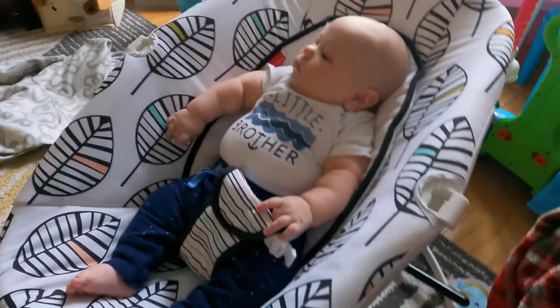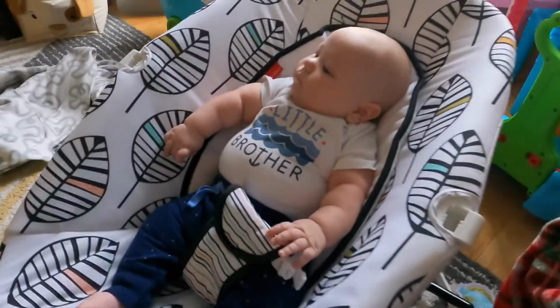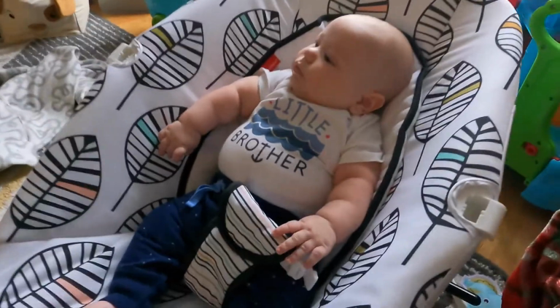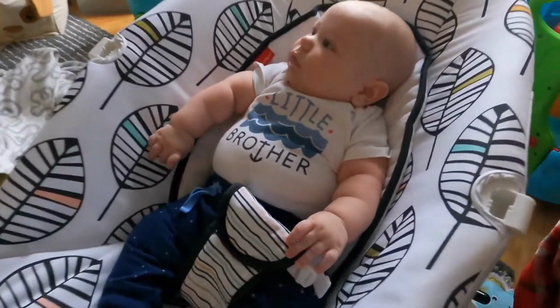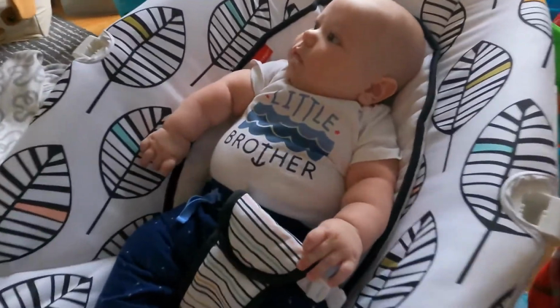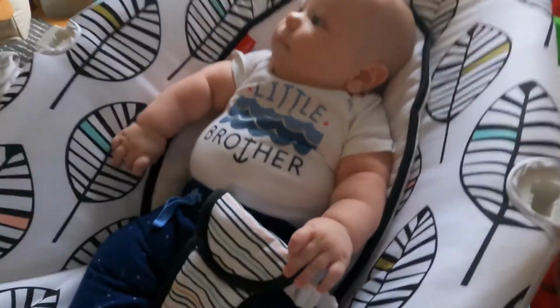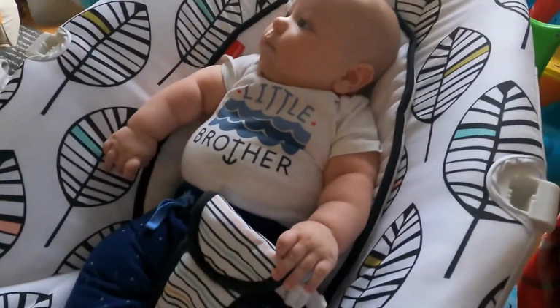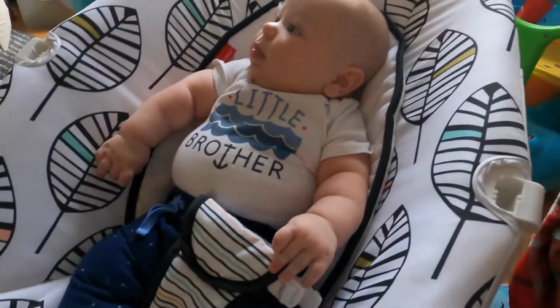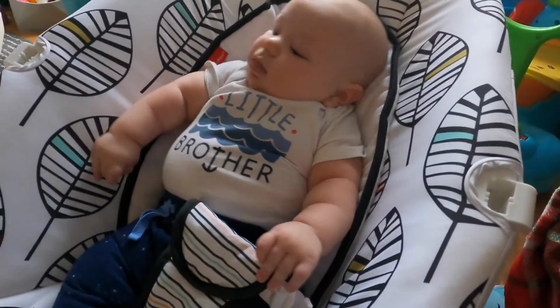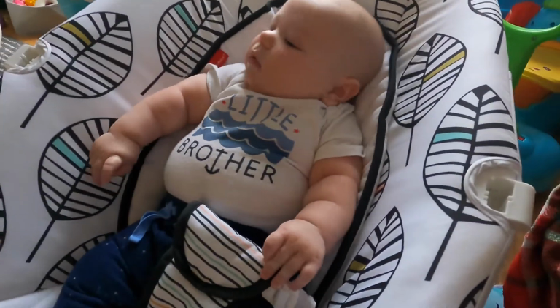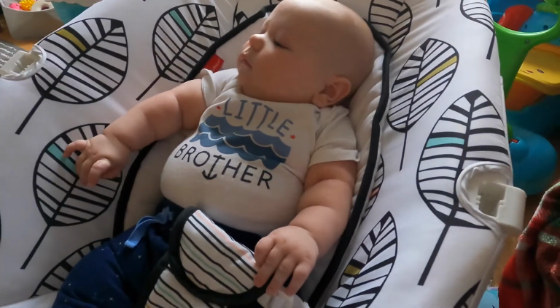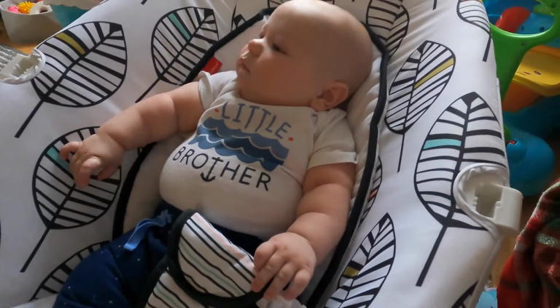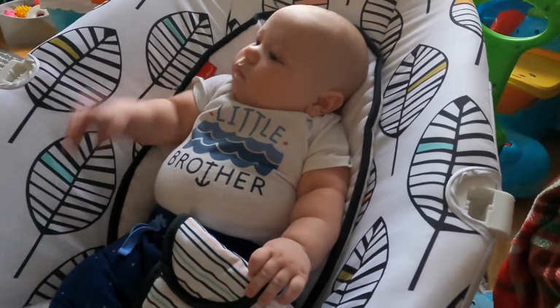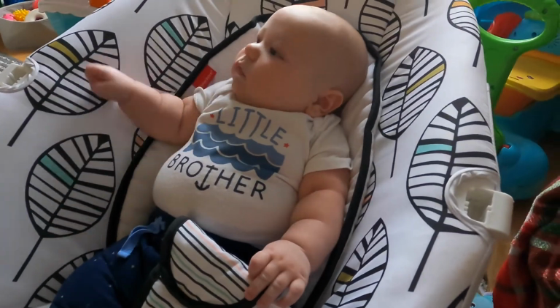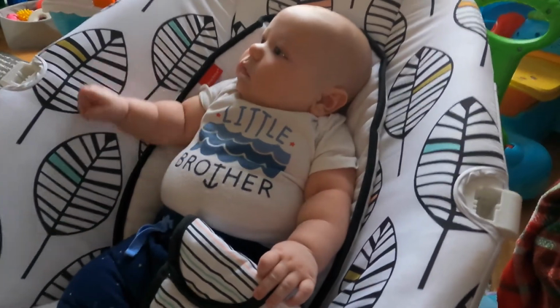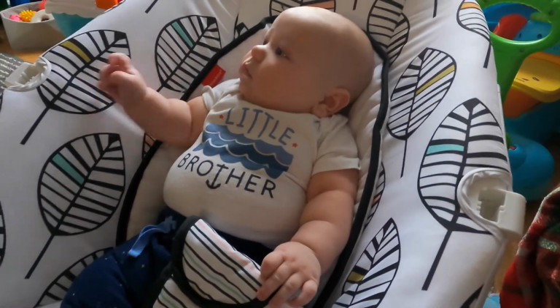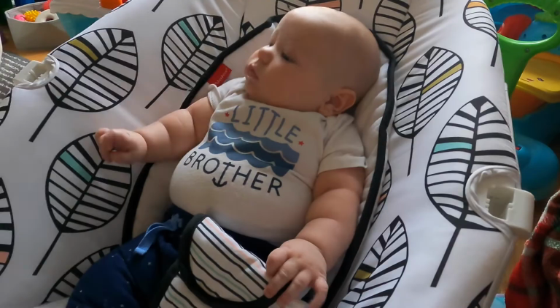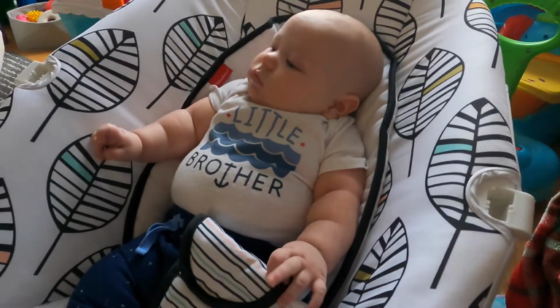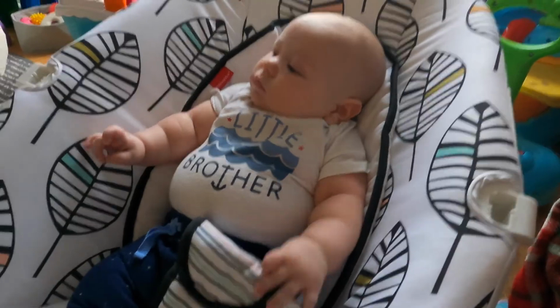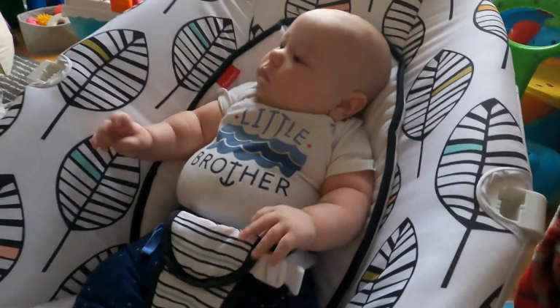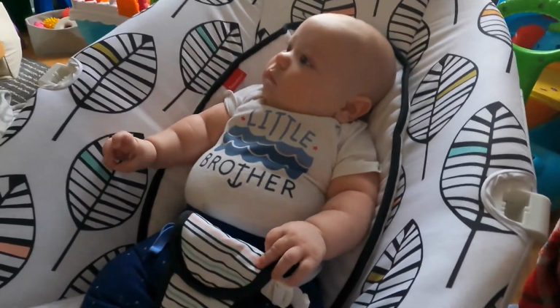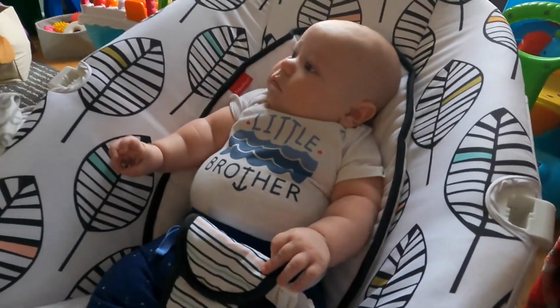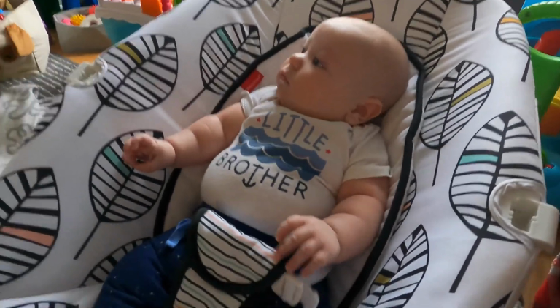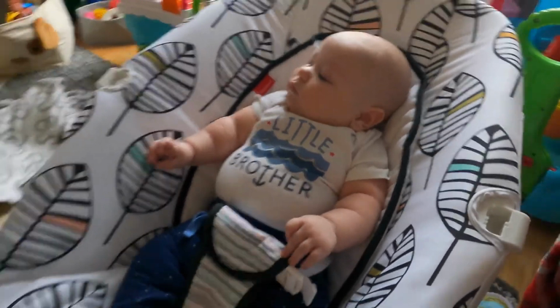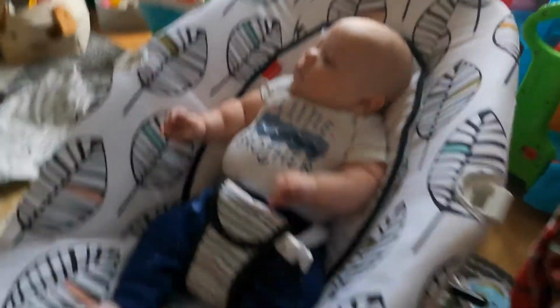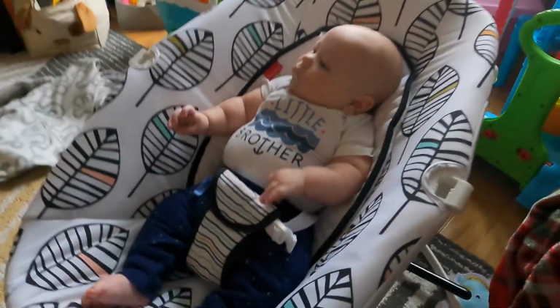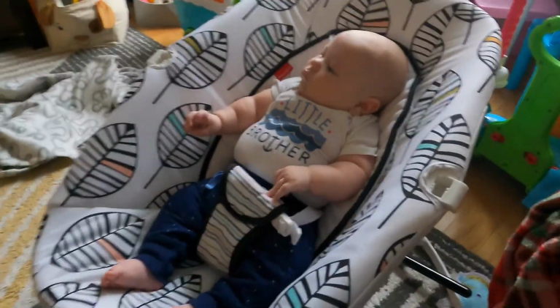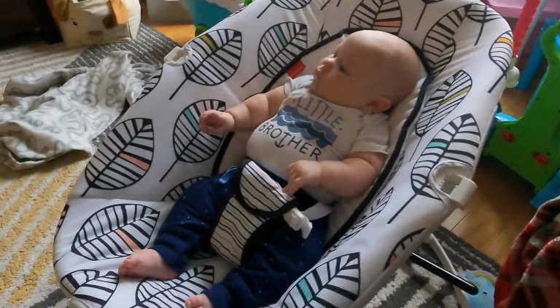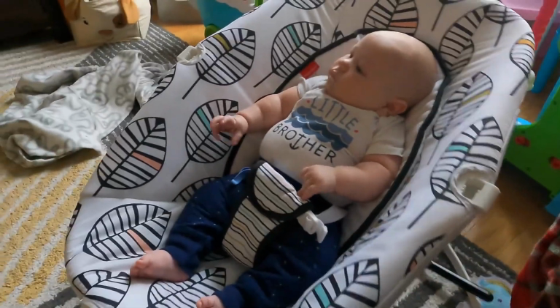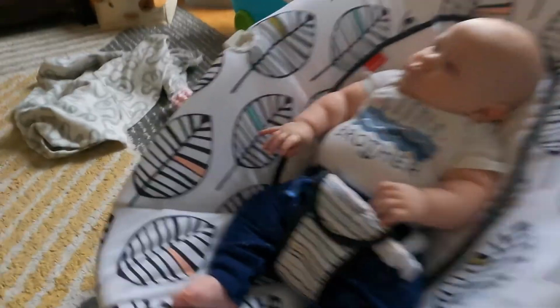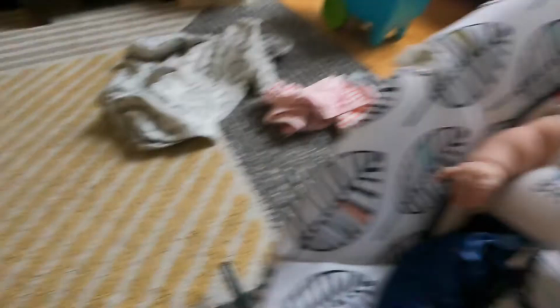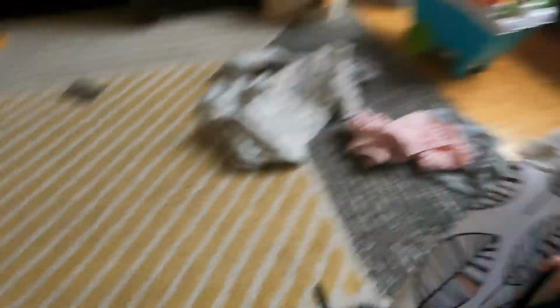Don't forget to subscribe and give us a thumbs up. Have a great day. Bye!